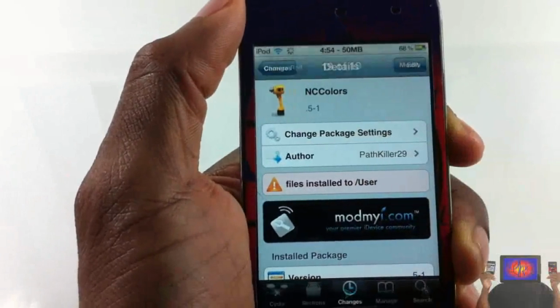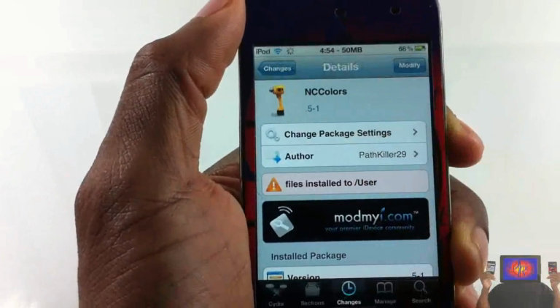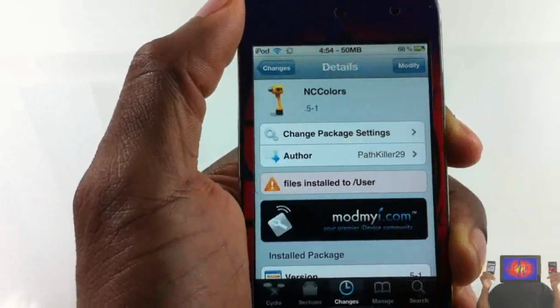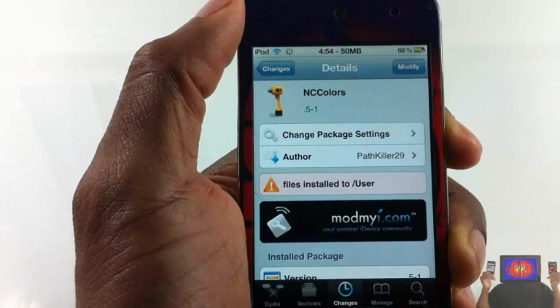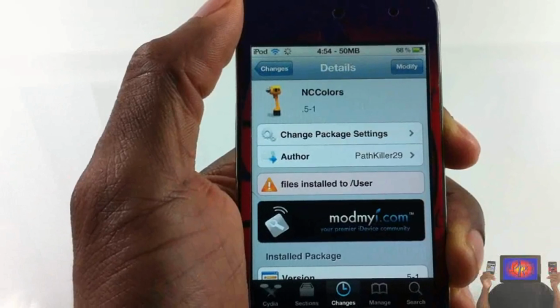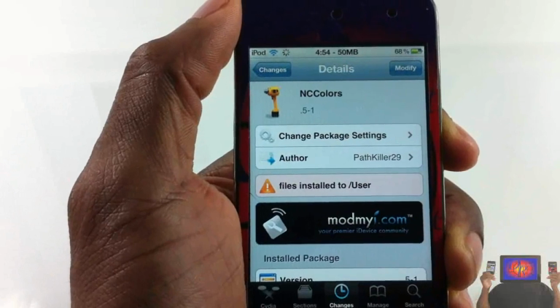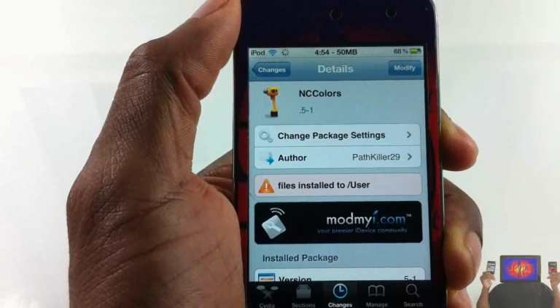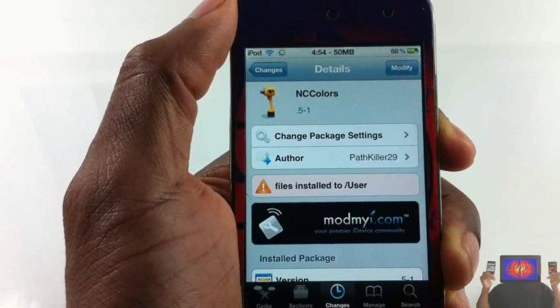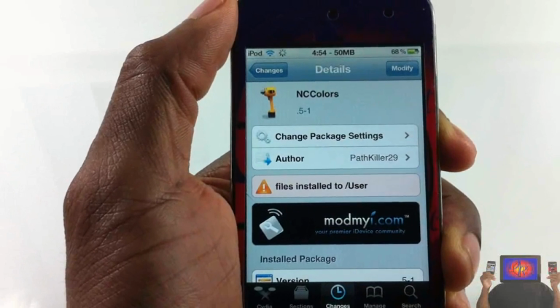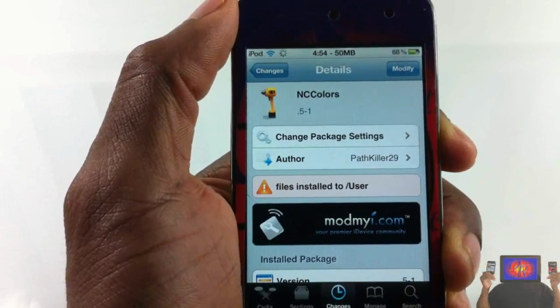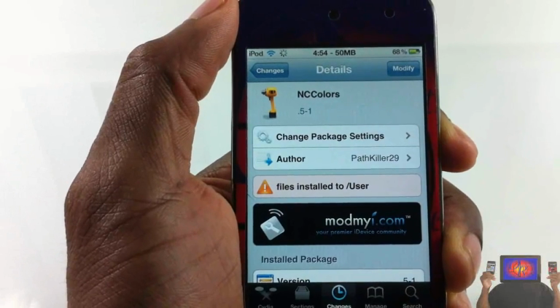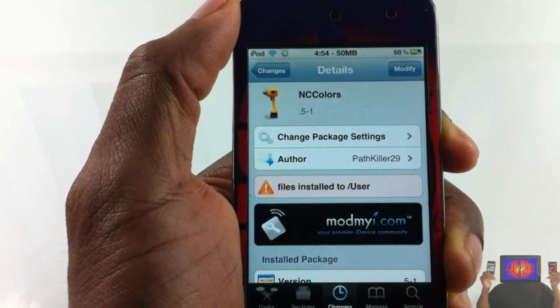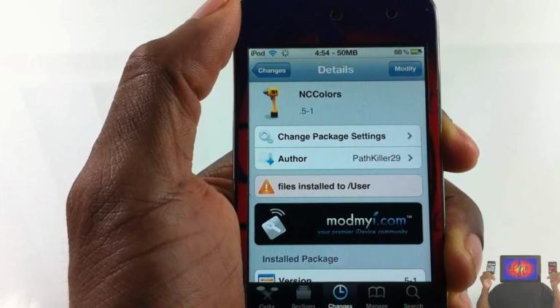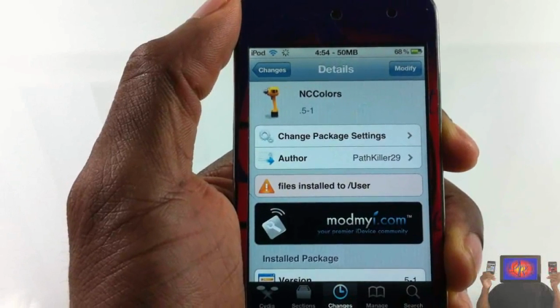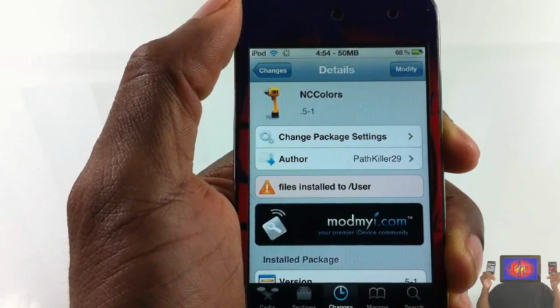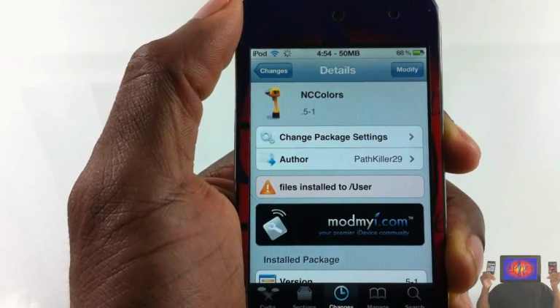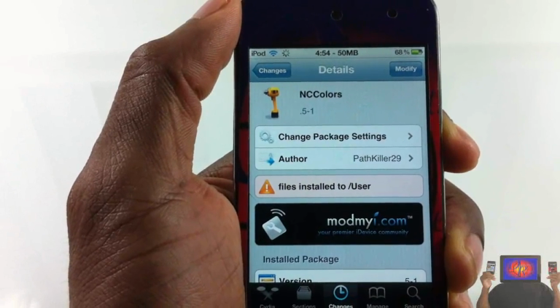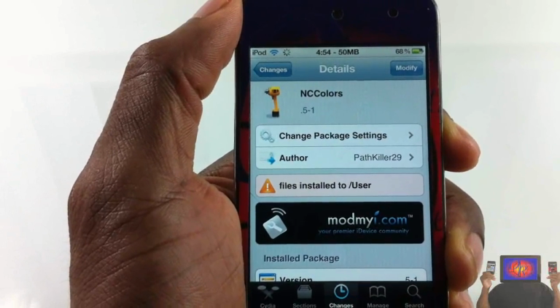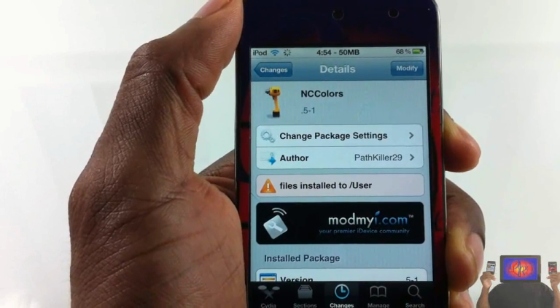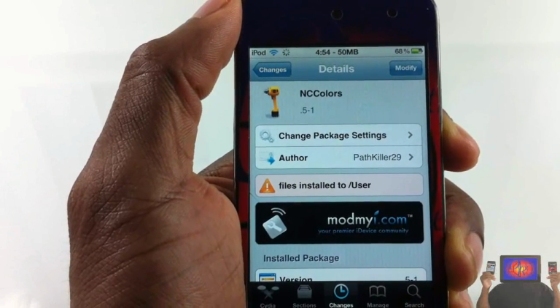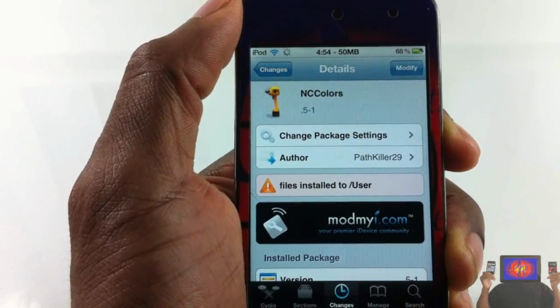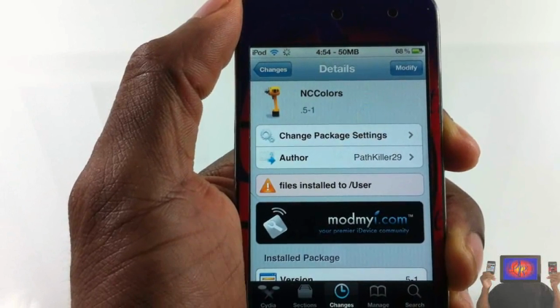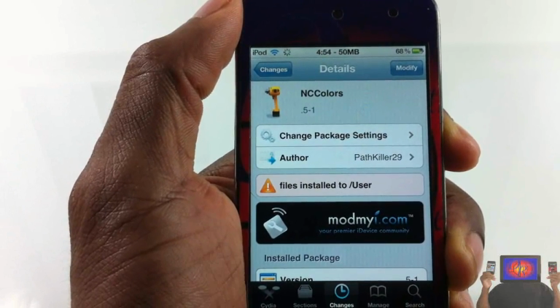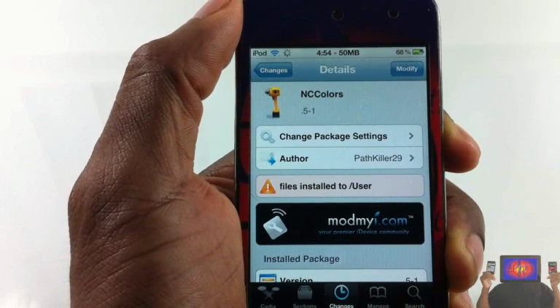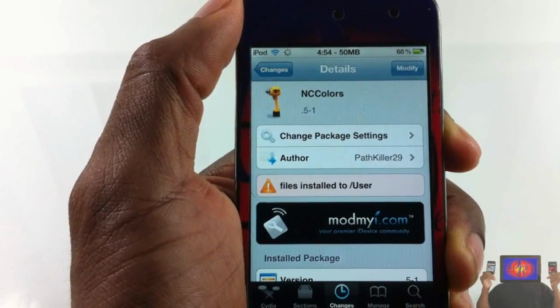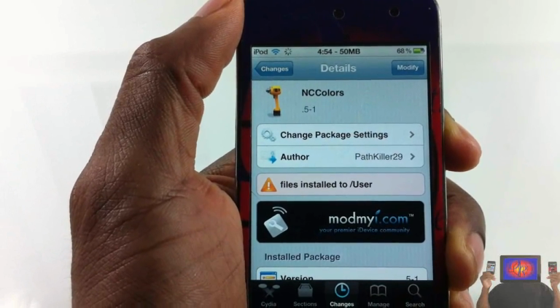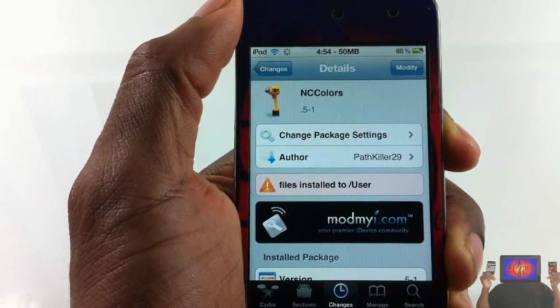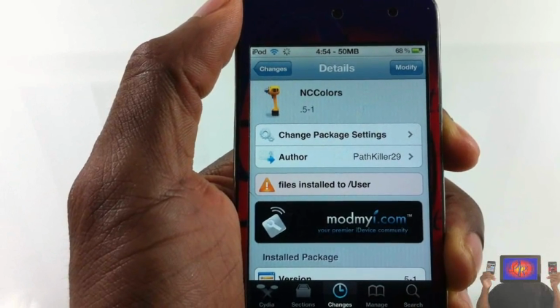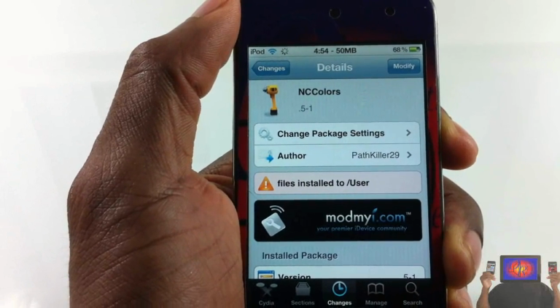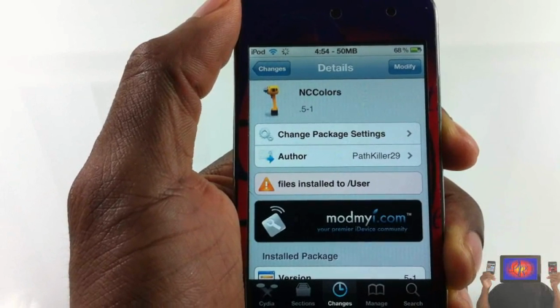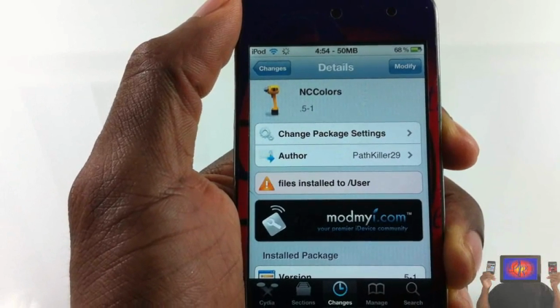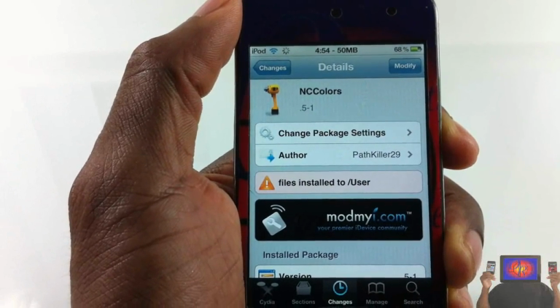It's called NC Colors and it's in the ModMyRepo for free. It's a matter of preference if you want to get it or not. With that being said, please rate, comment, subscribe — have a nice day.